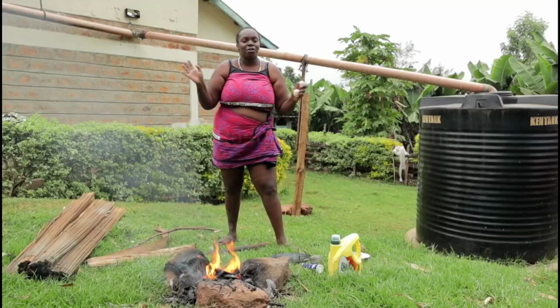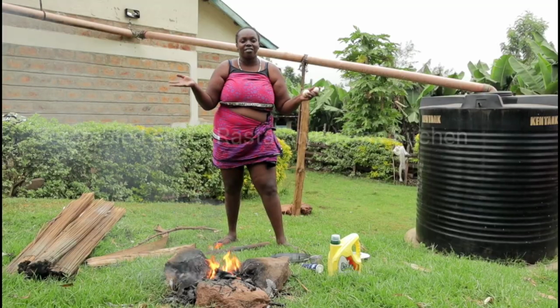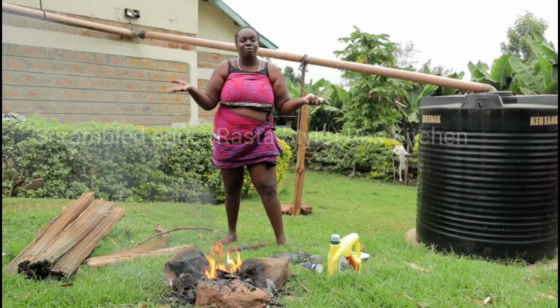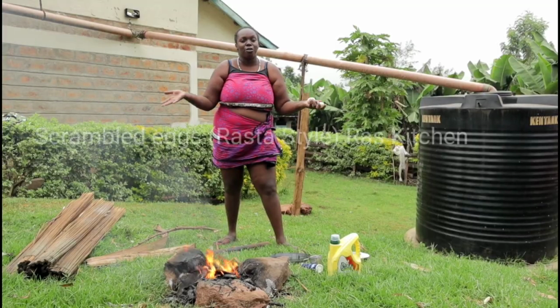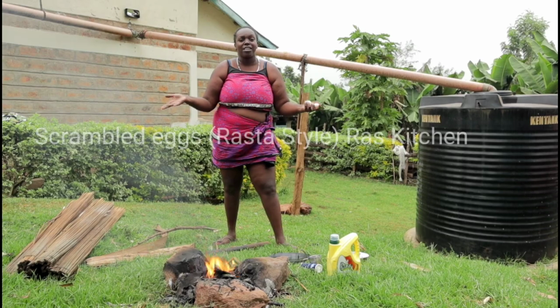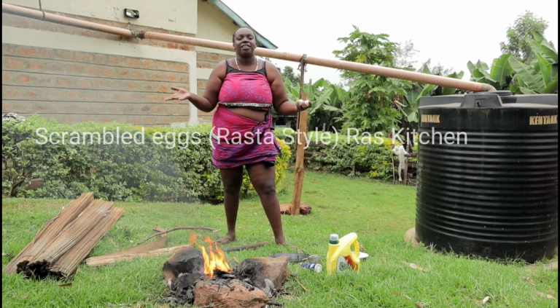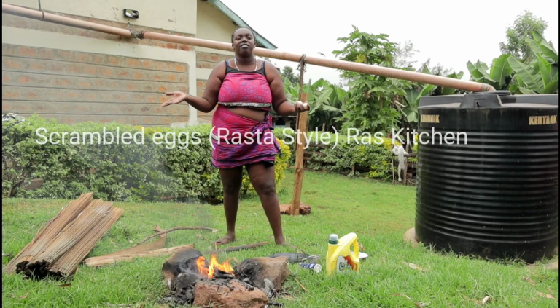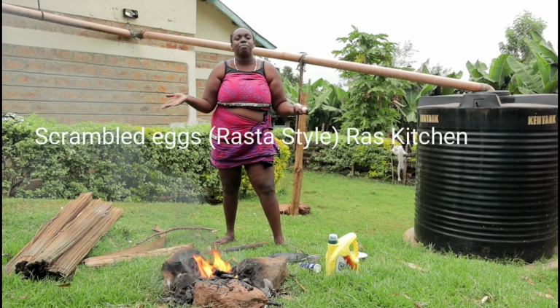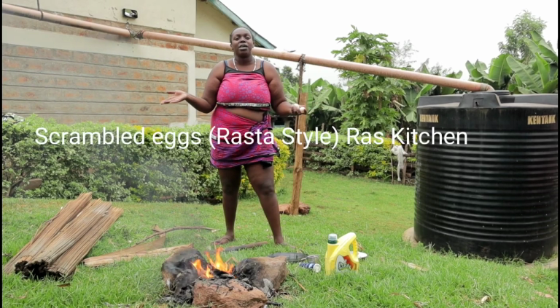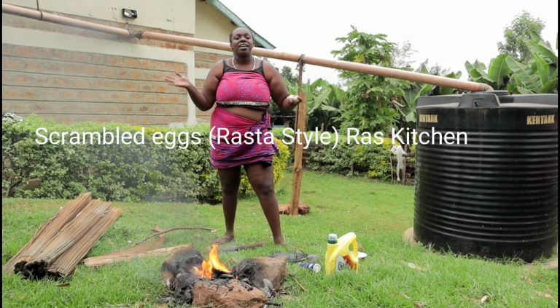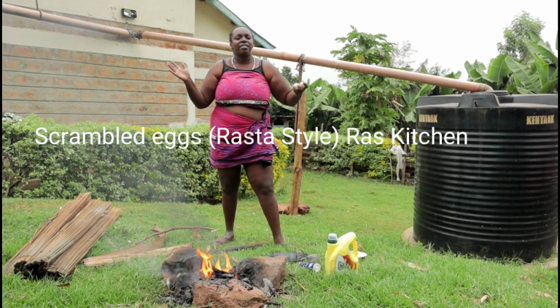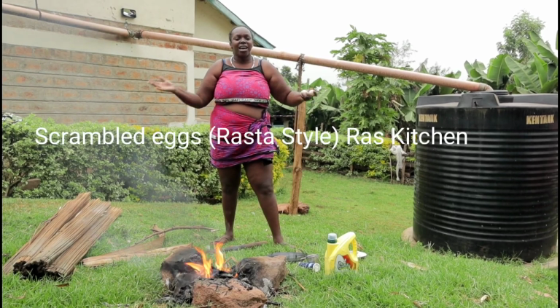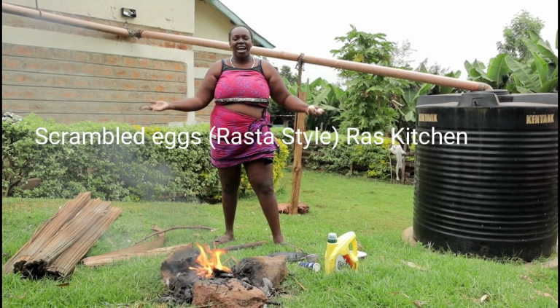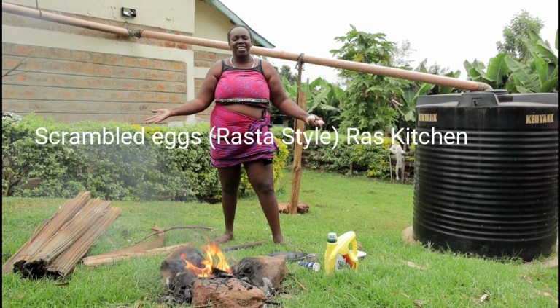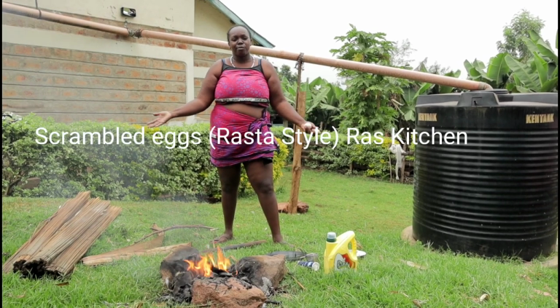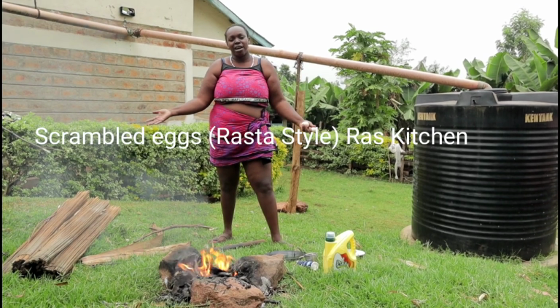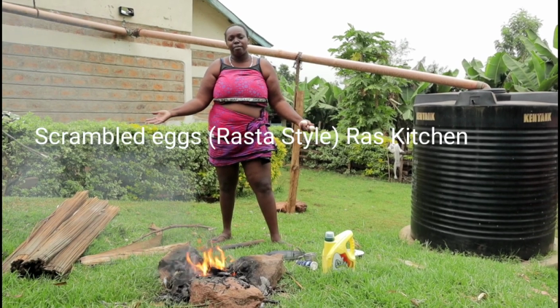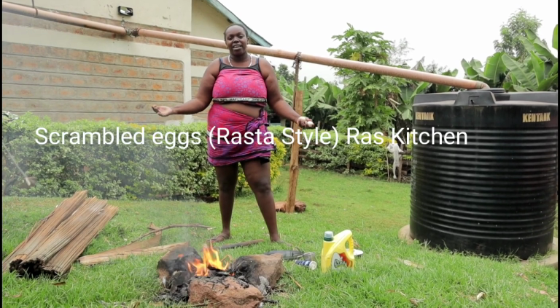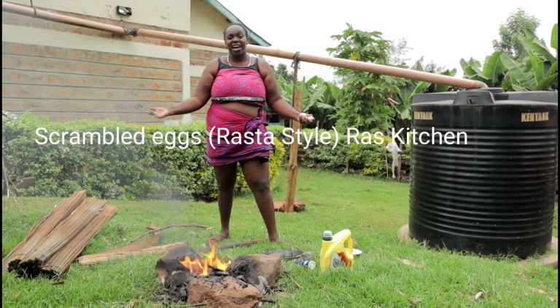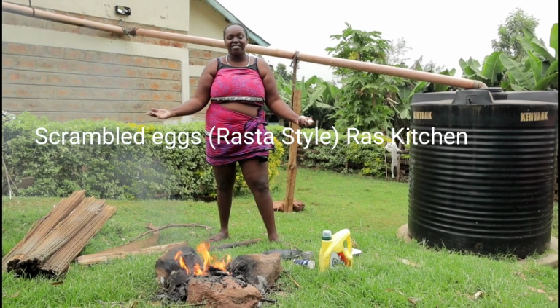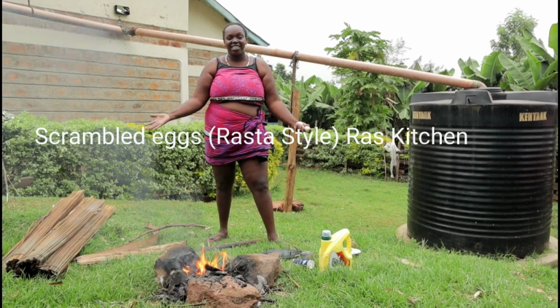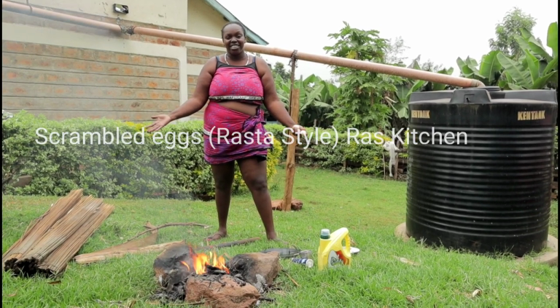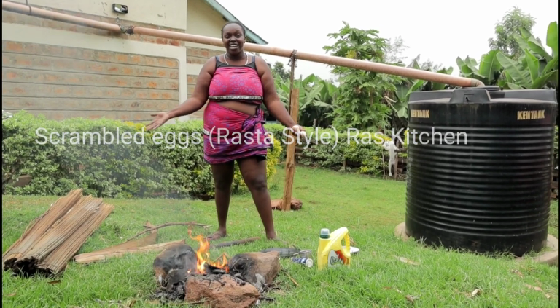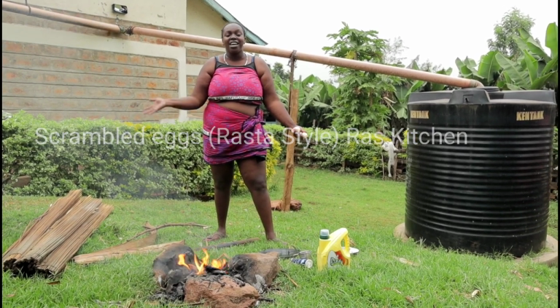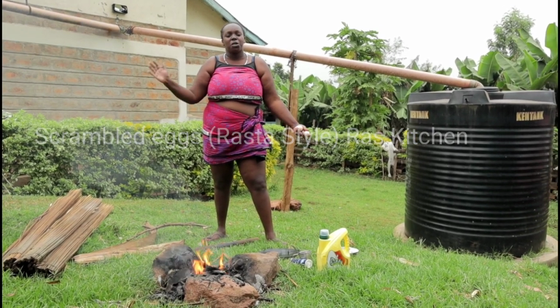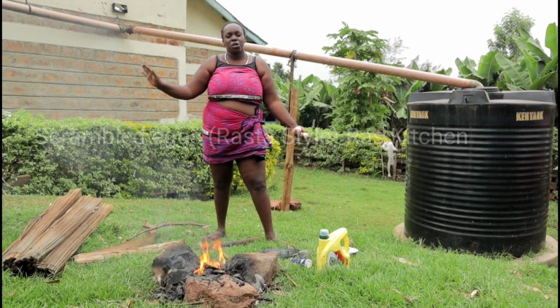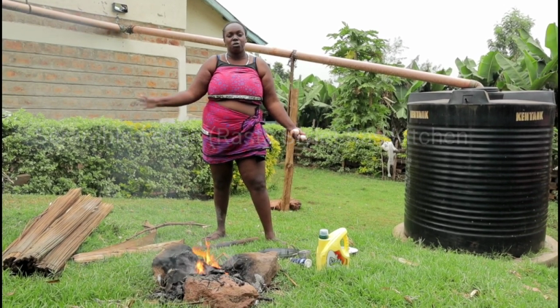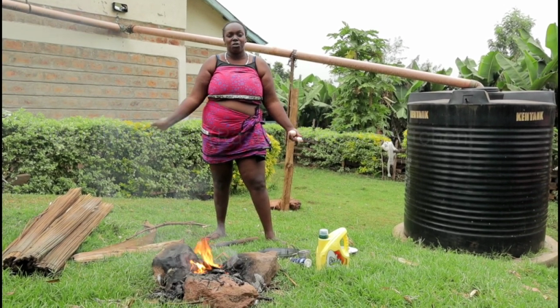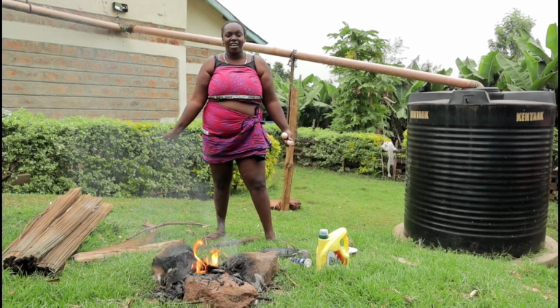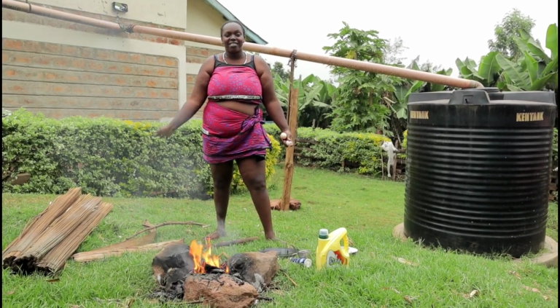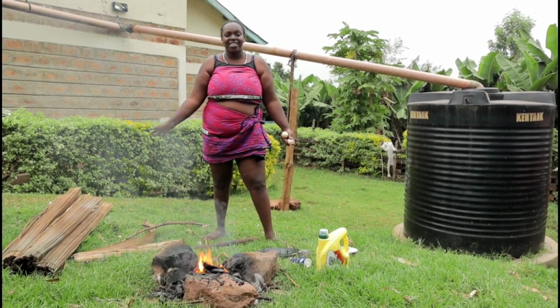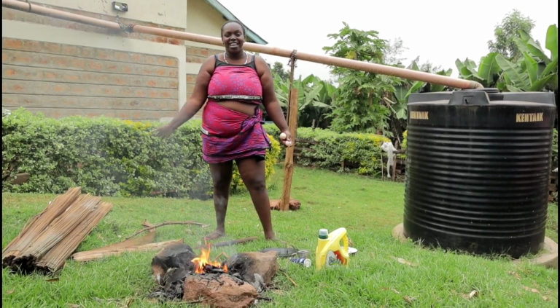Of course I'm following the recipe. It's highly inspired by RAS Kitchen. Shout out to you, RAS Kitchen.